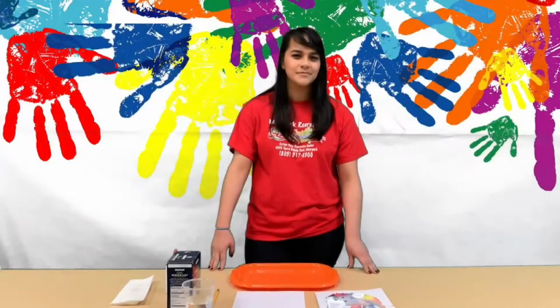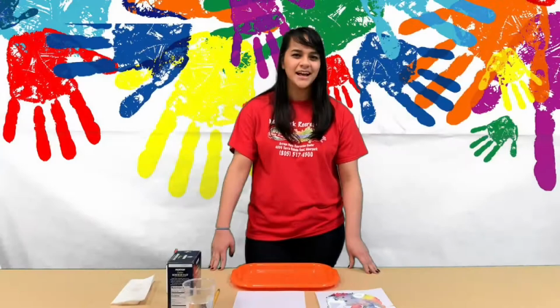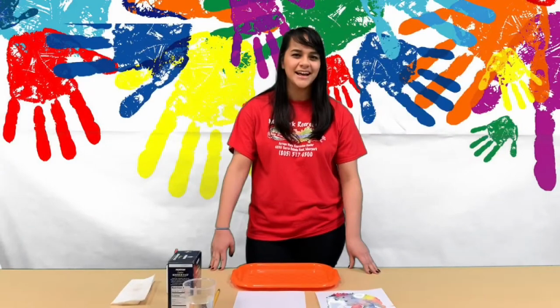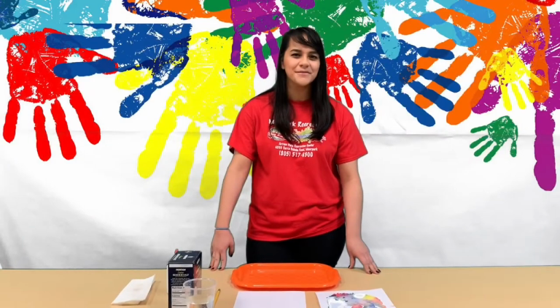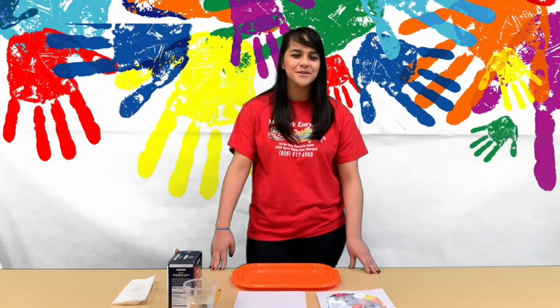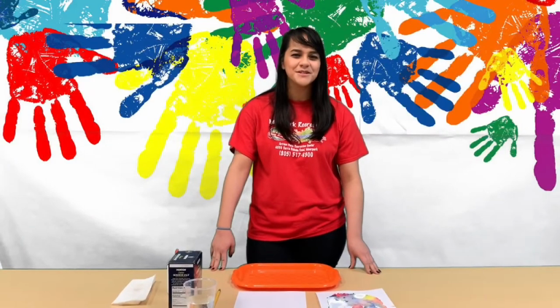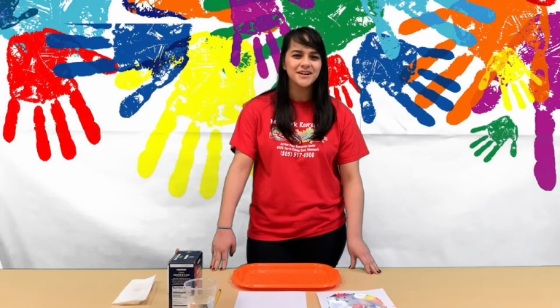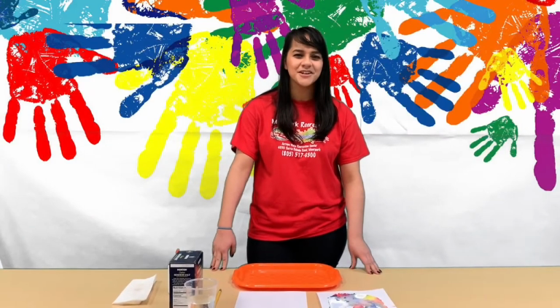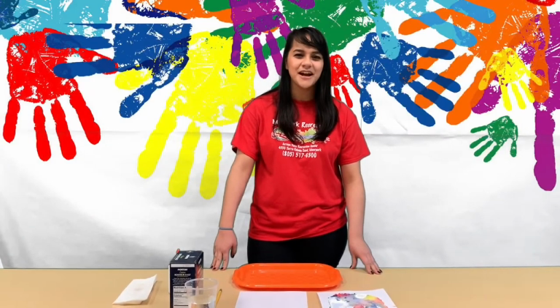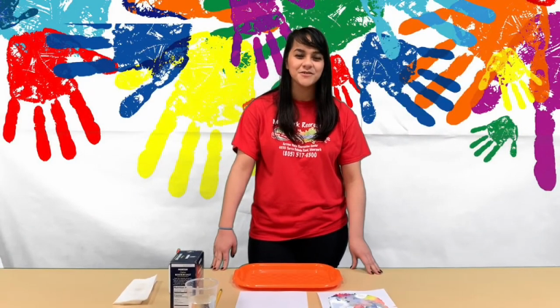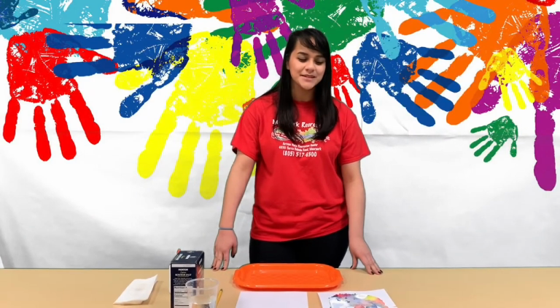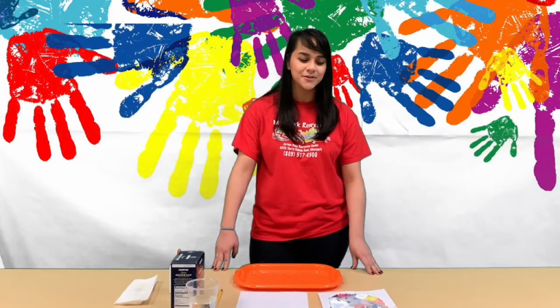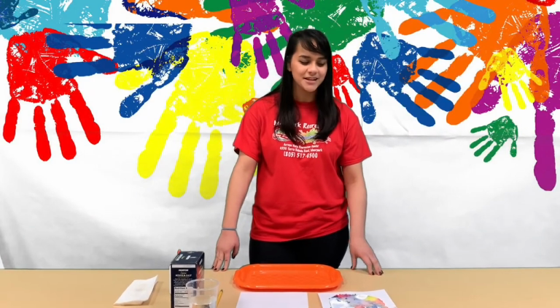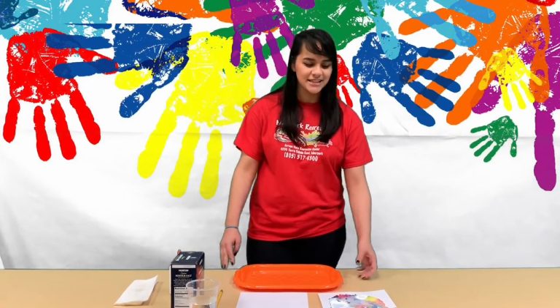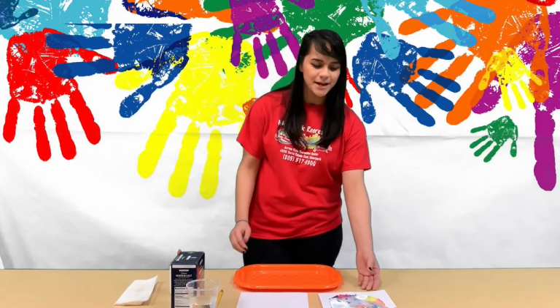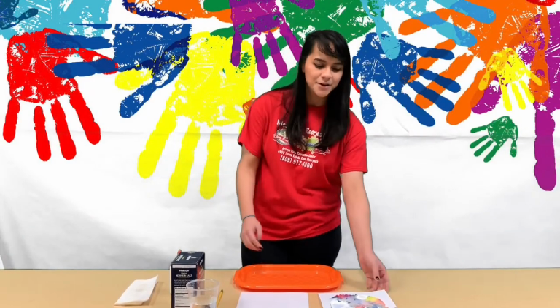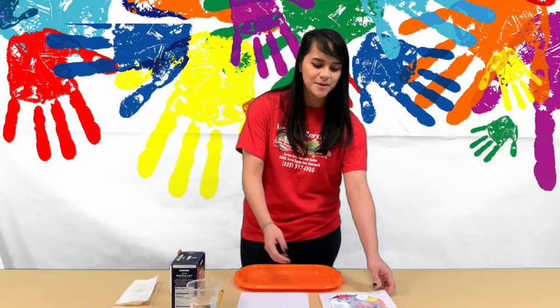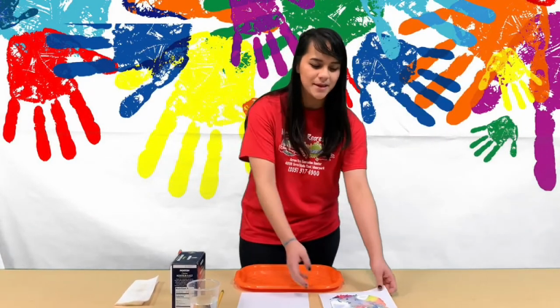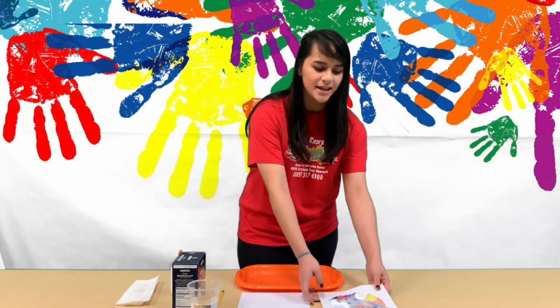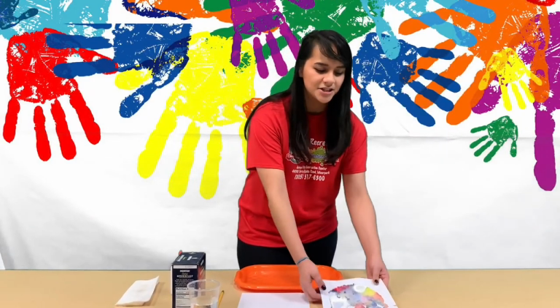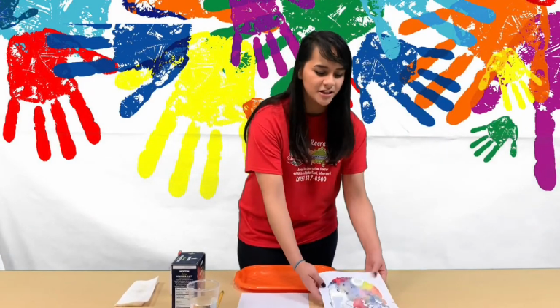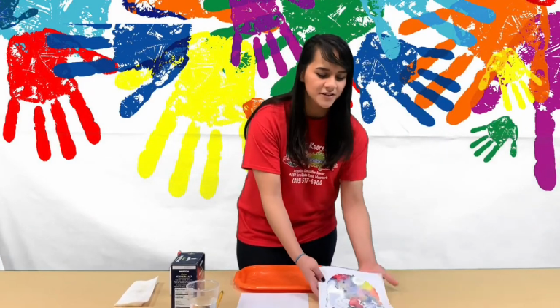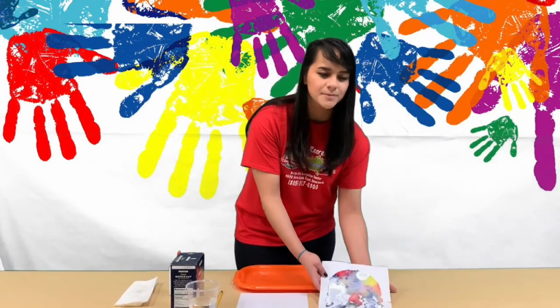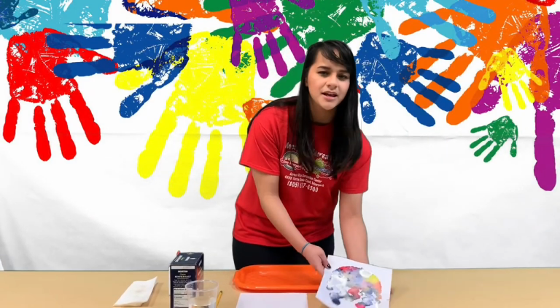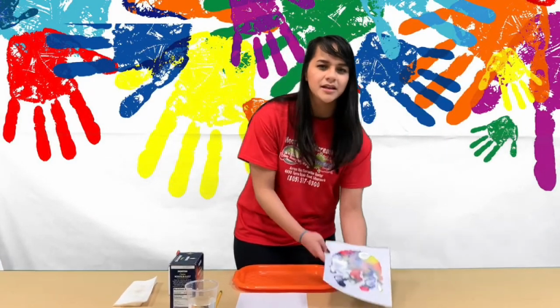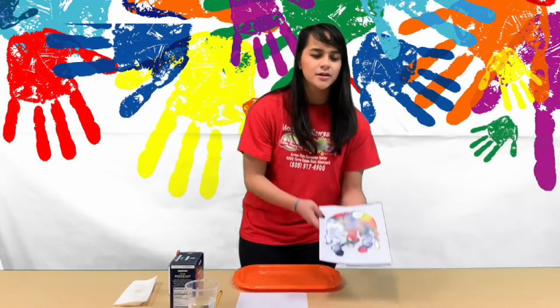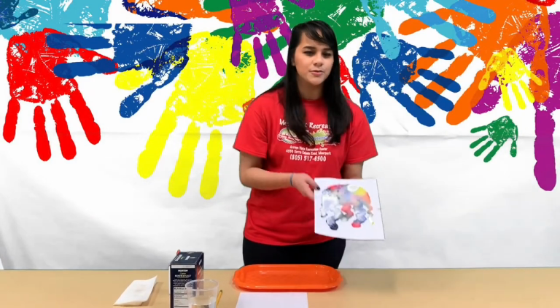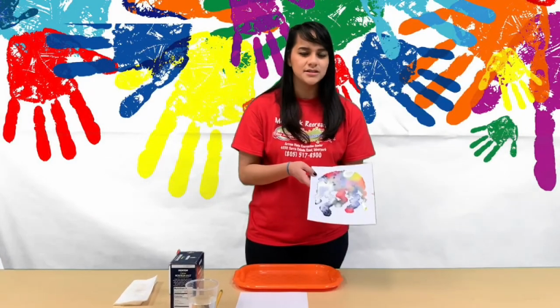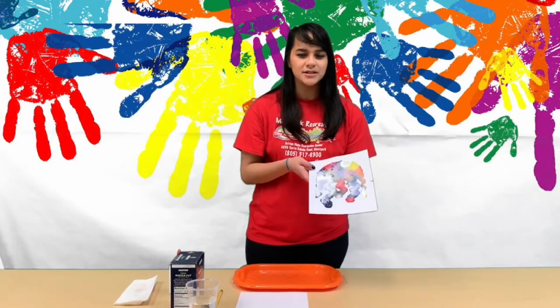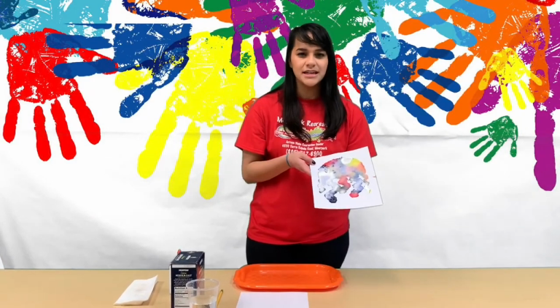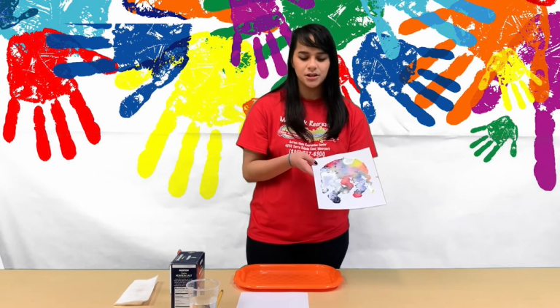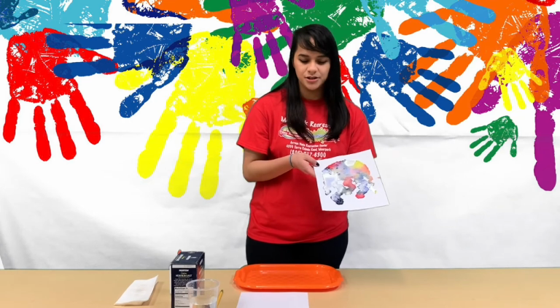Hi and welcome to Arts and Crafts with Miss Laura. Today we're going to be making a jellyfish painting with salt and glue.